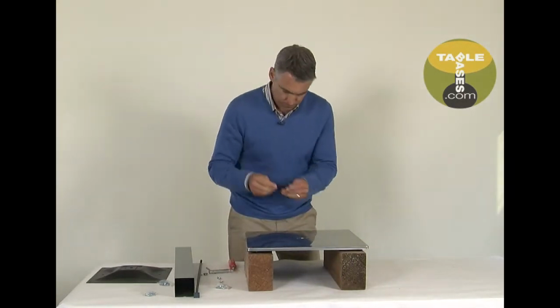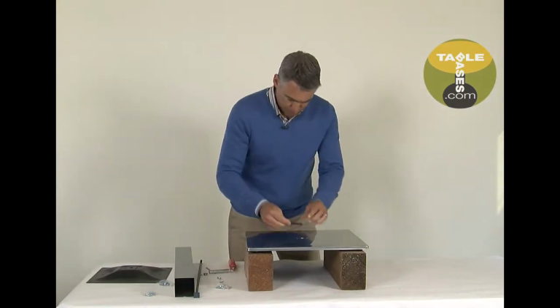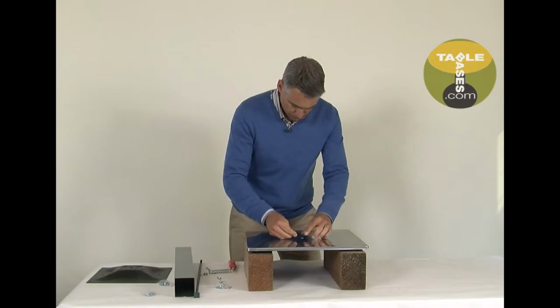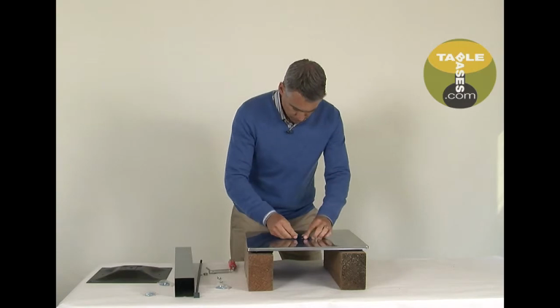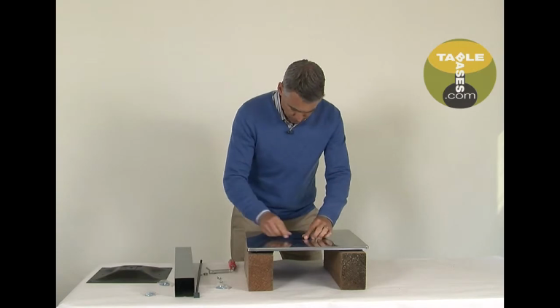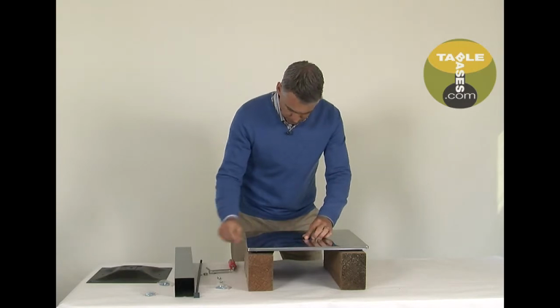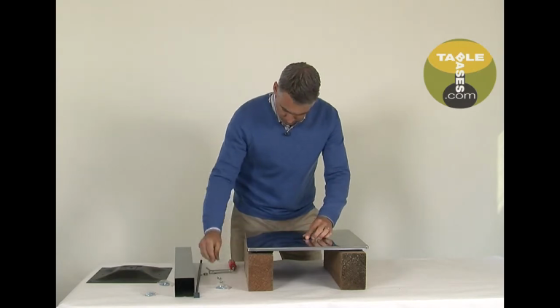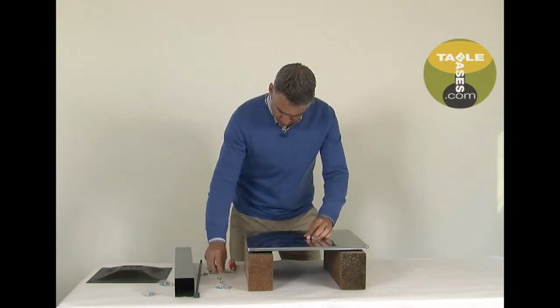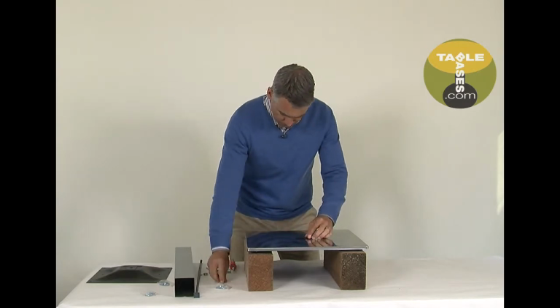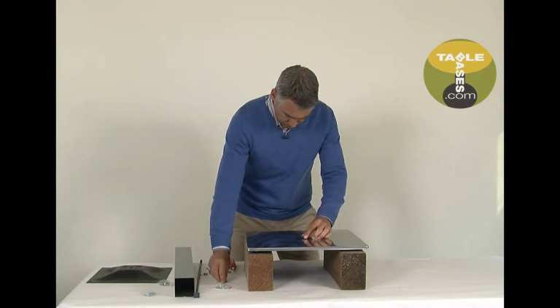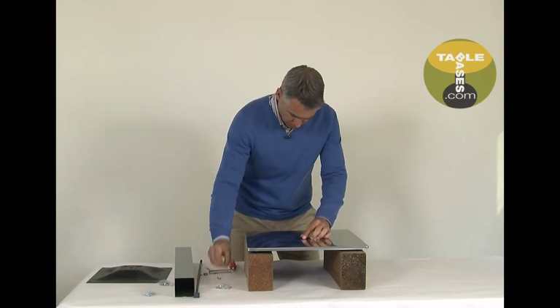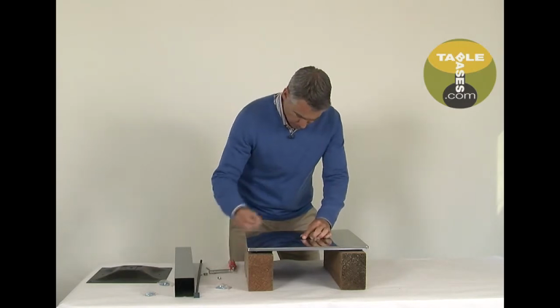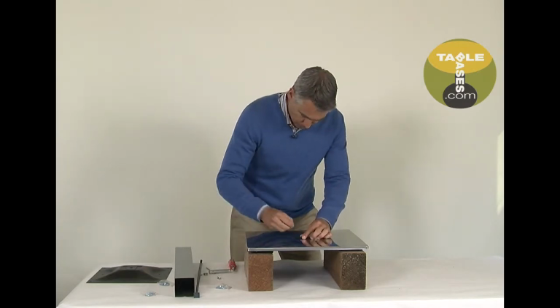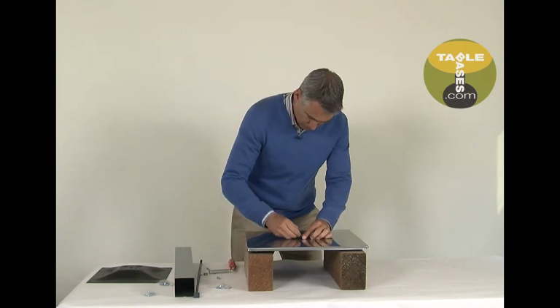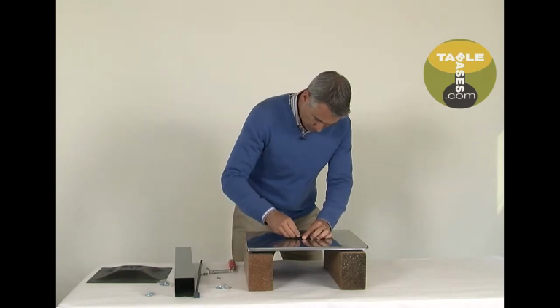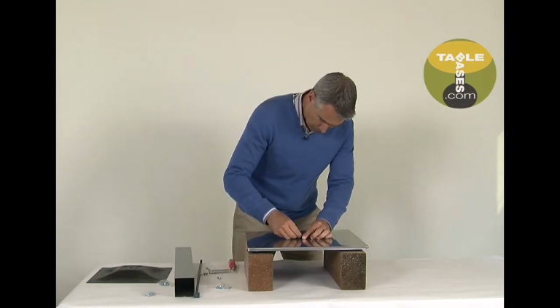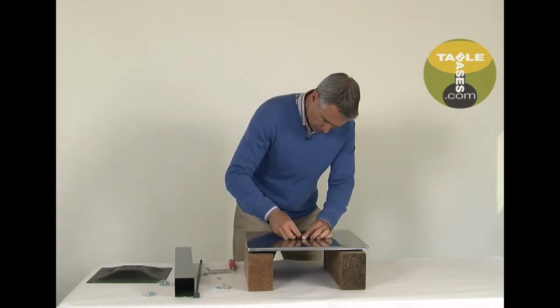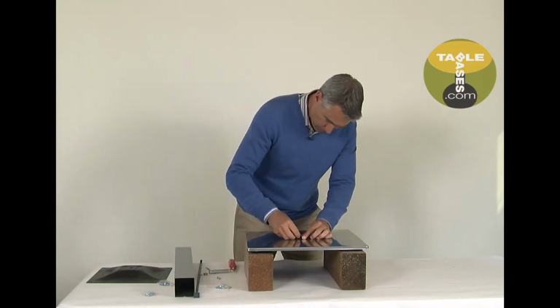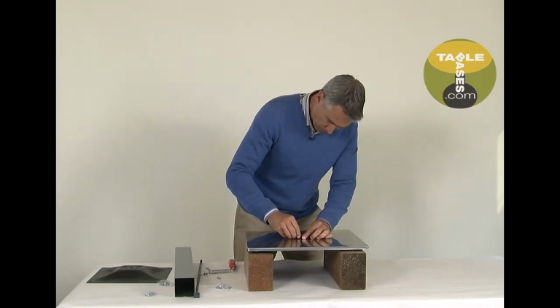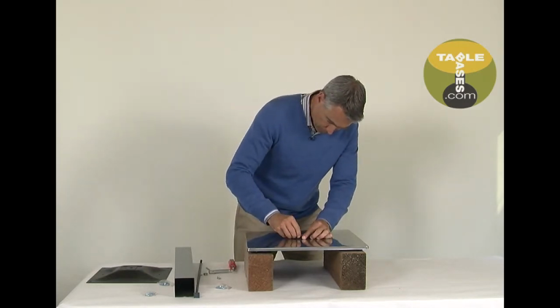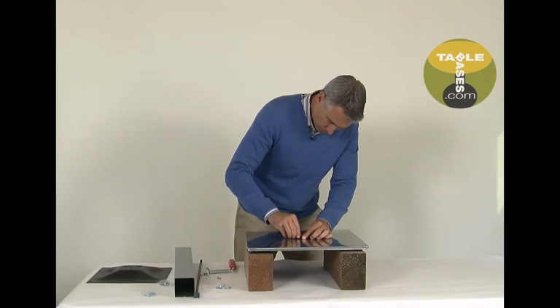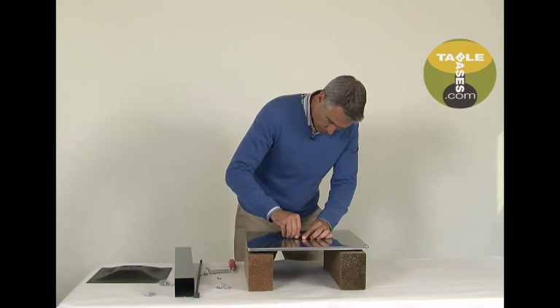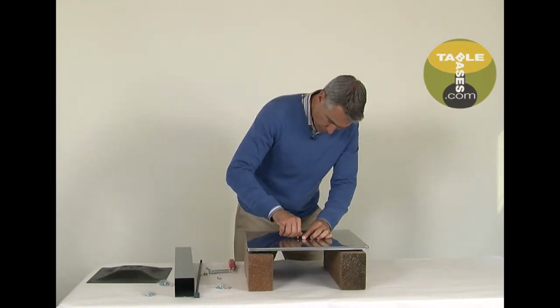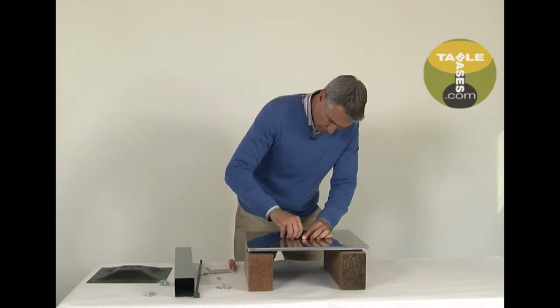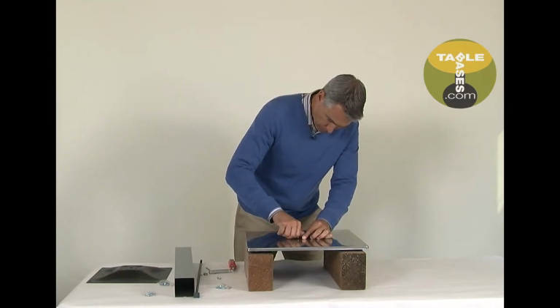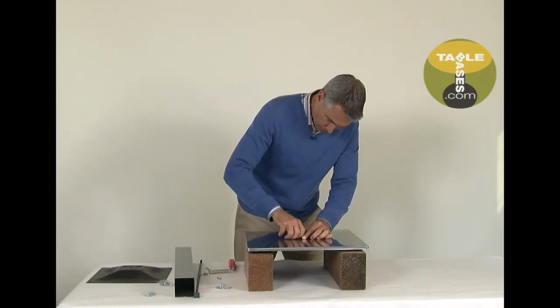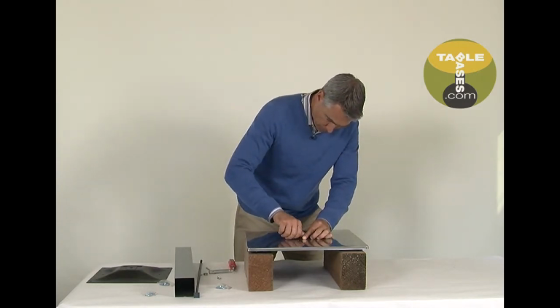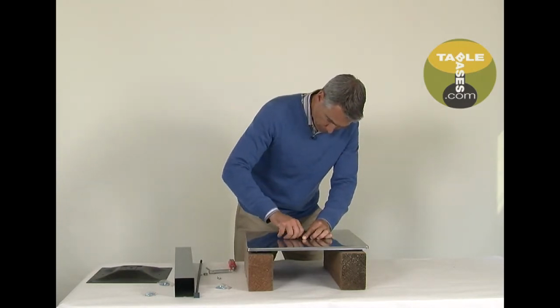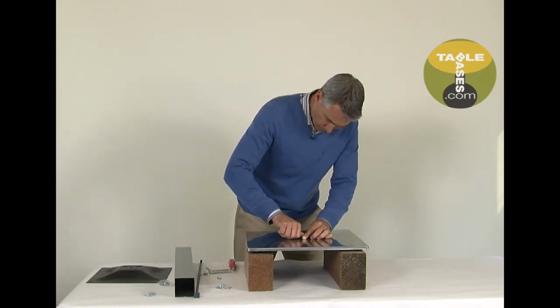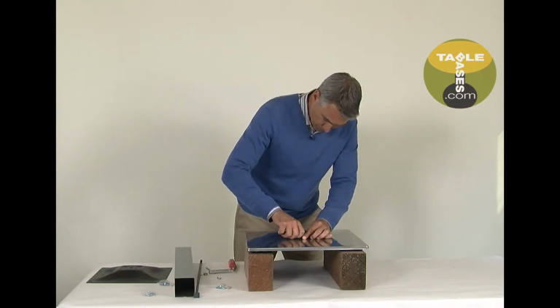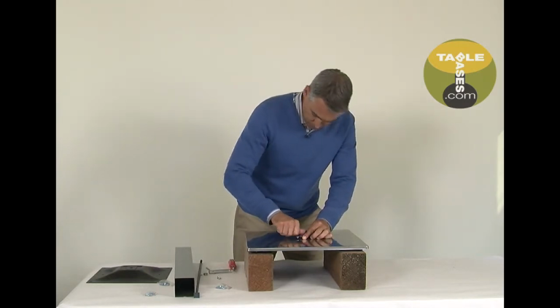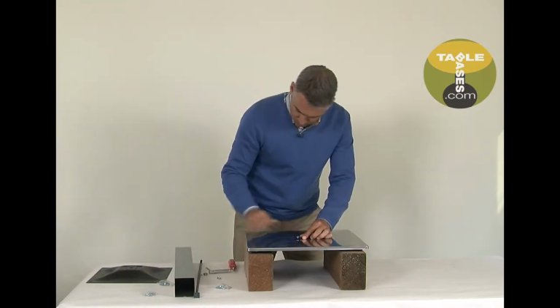Attach the retention plate to the base bottom using the two small screws.